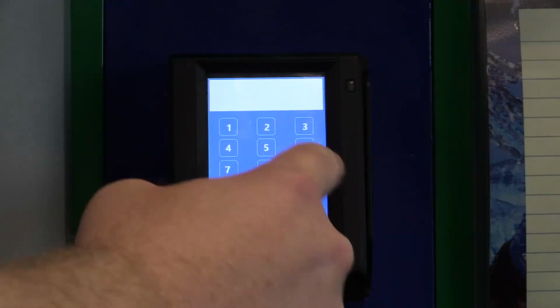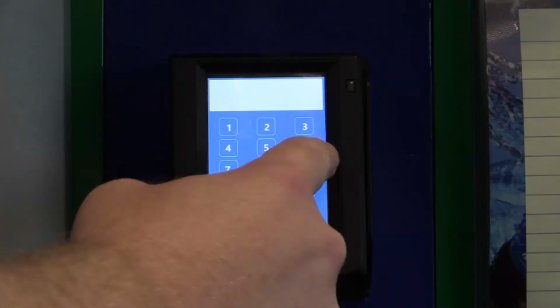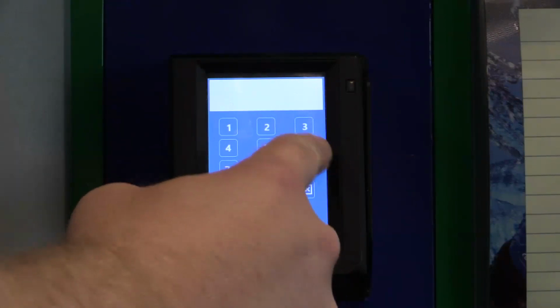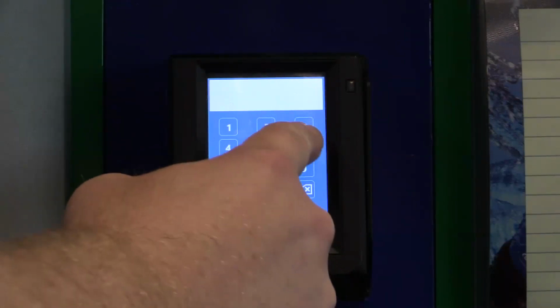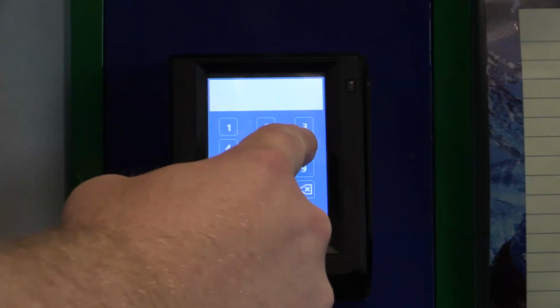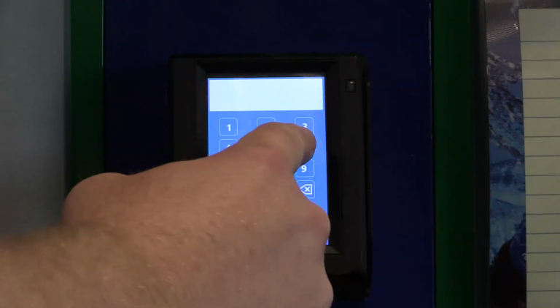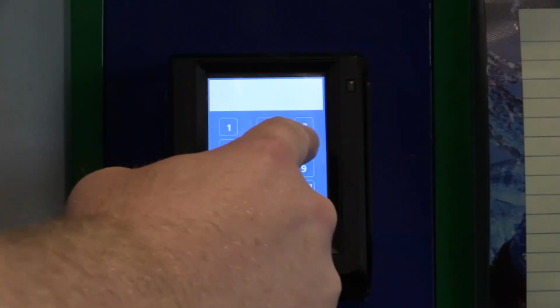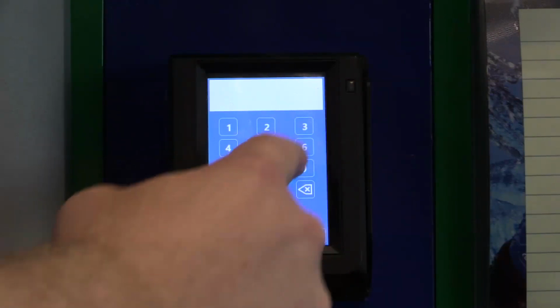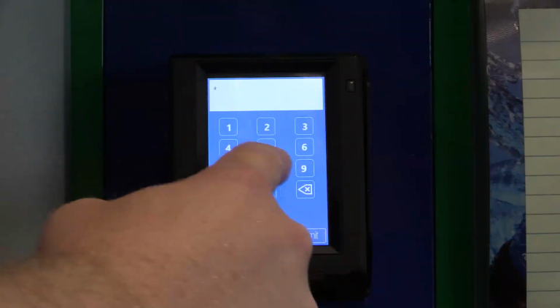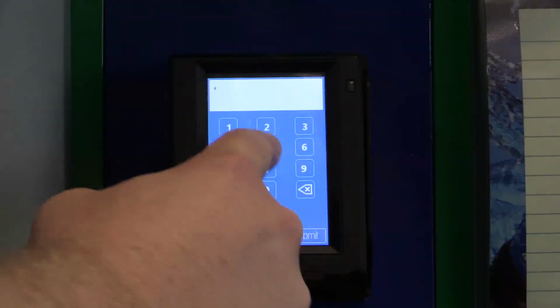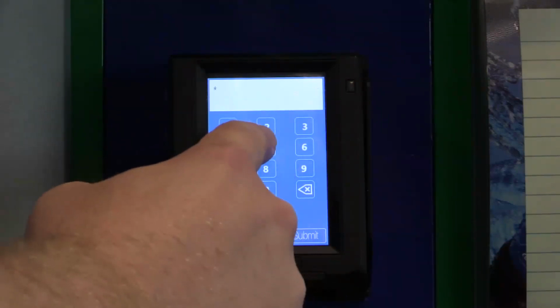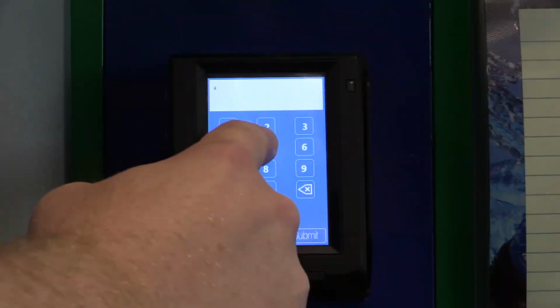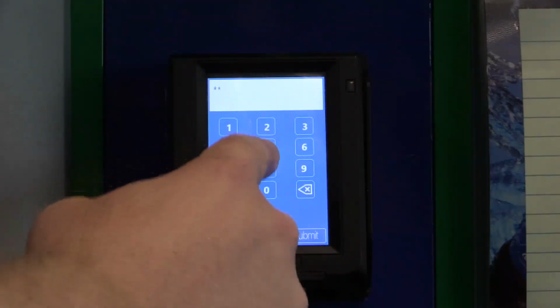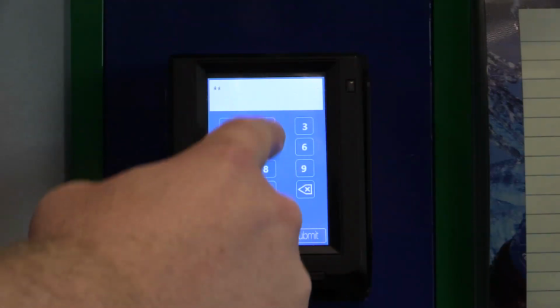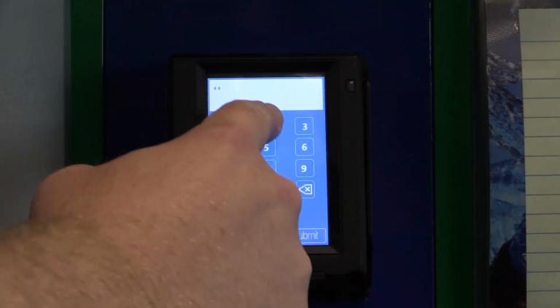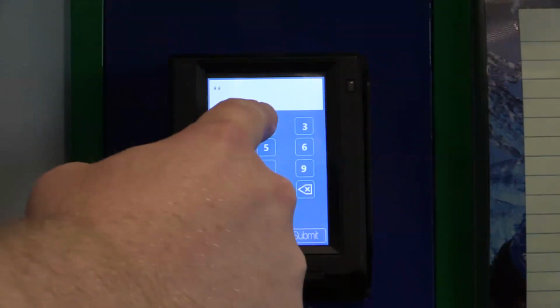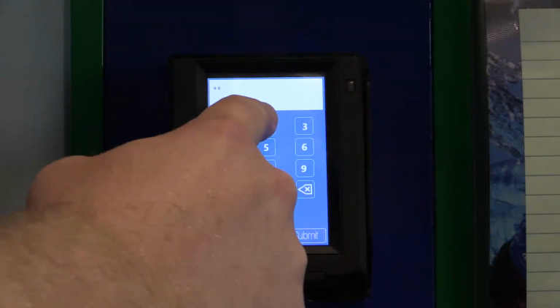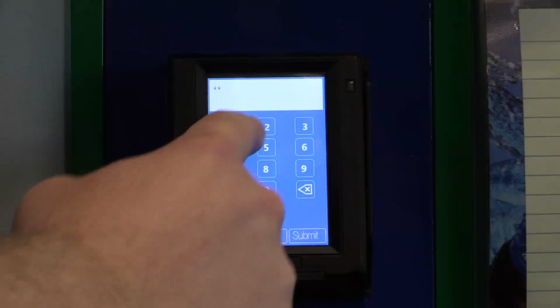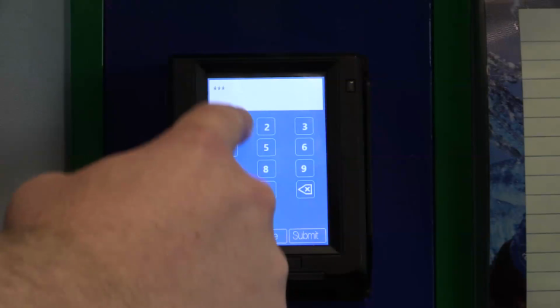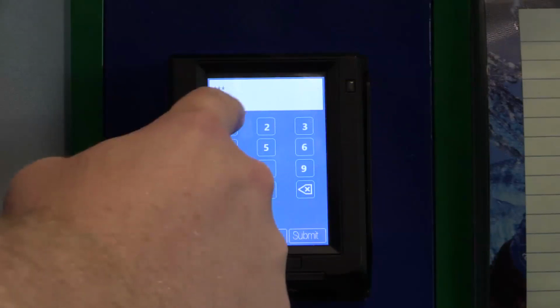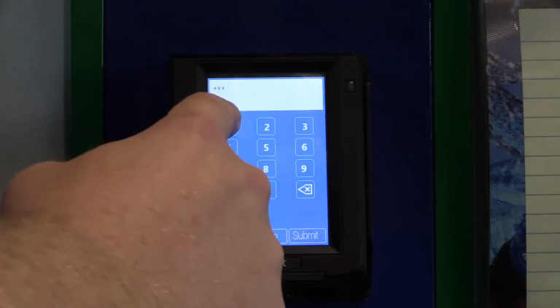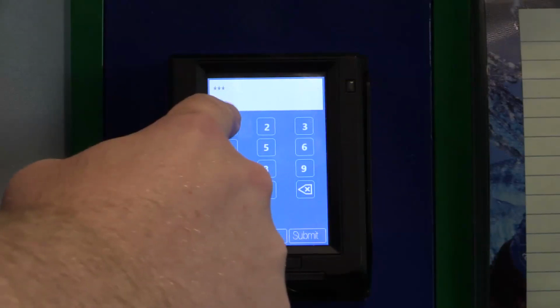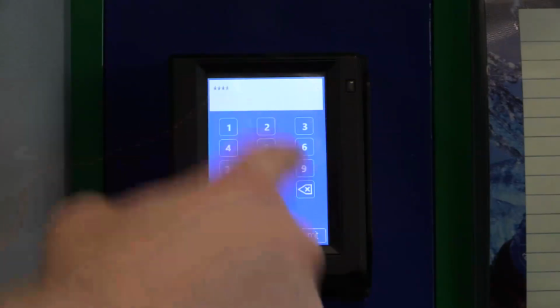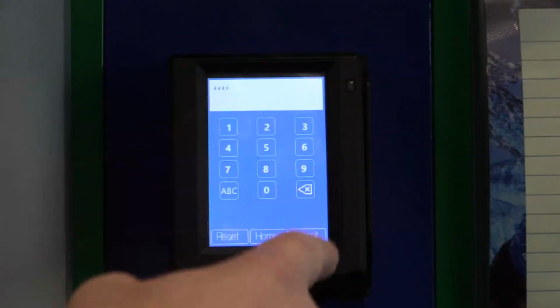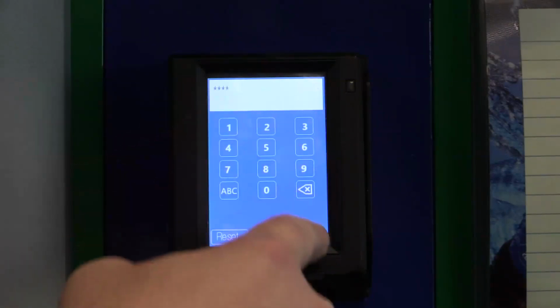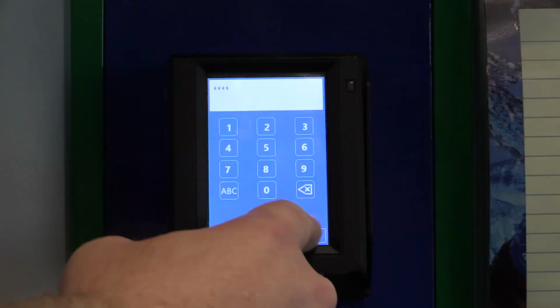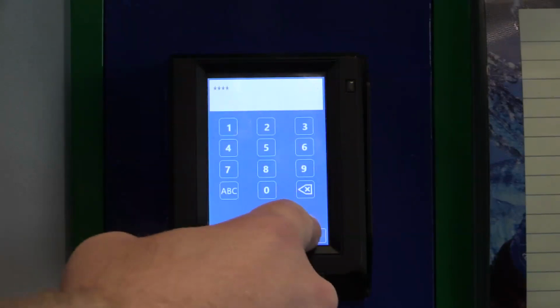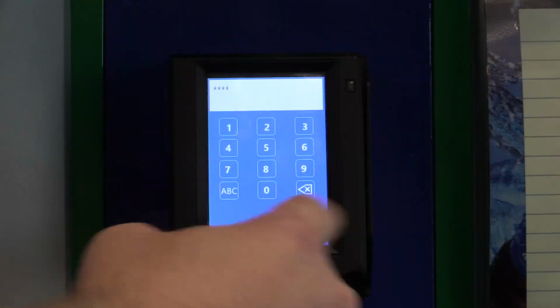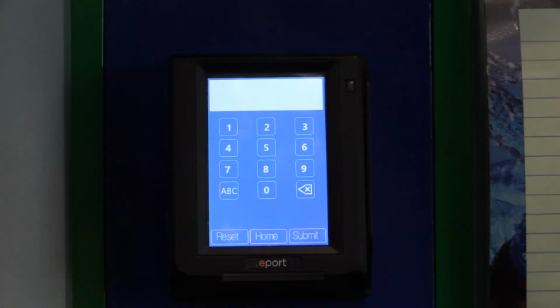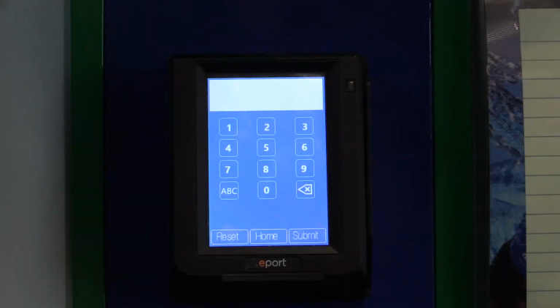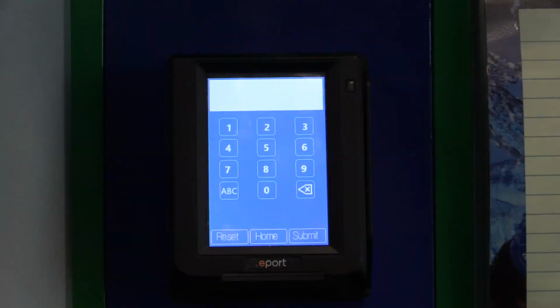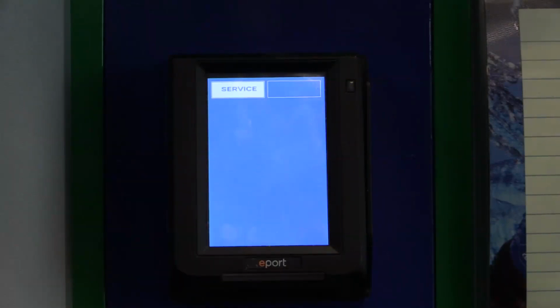Again, 6521 is the code, and then press Submit.